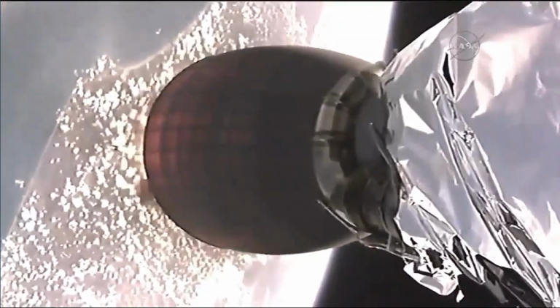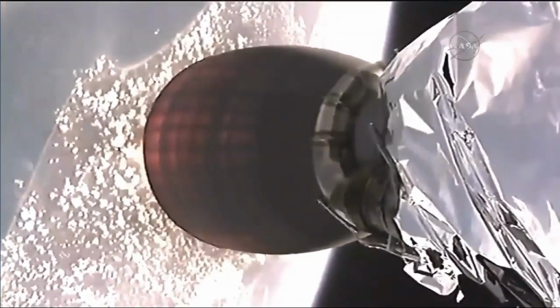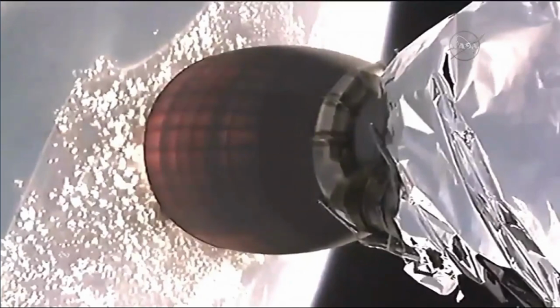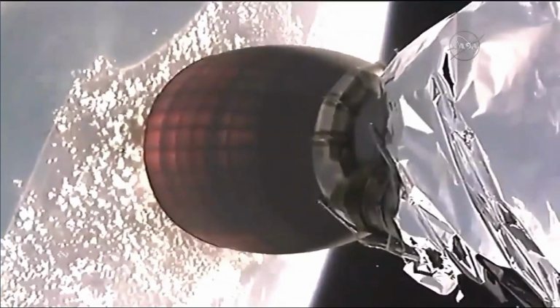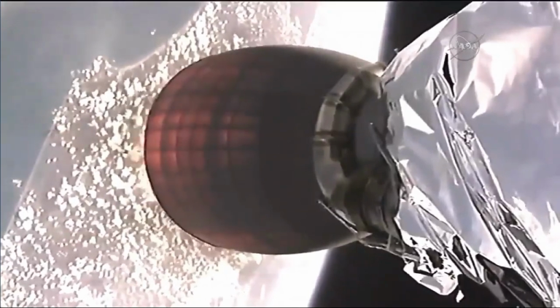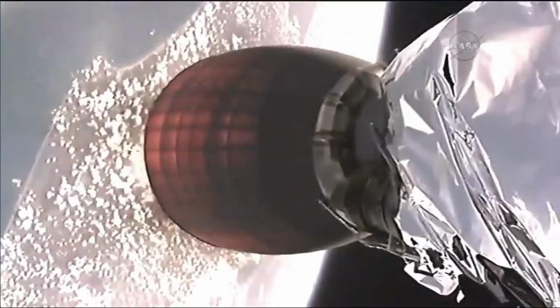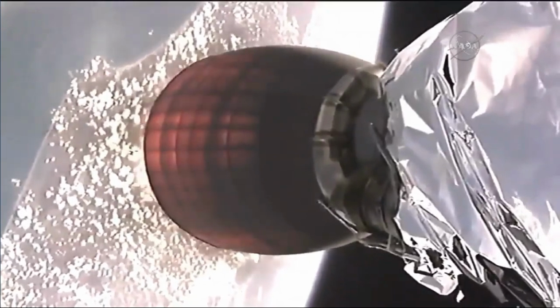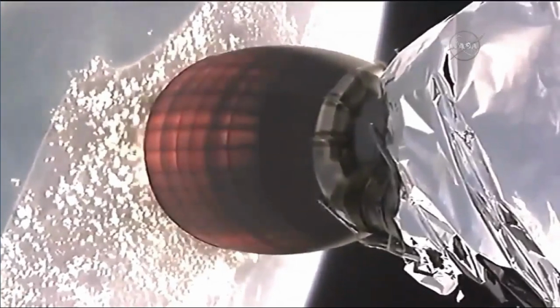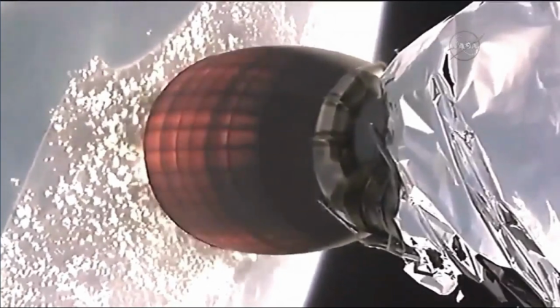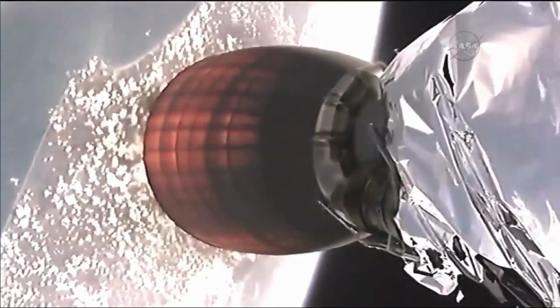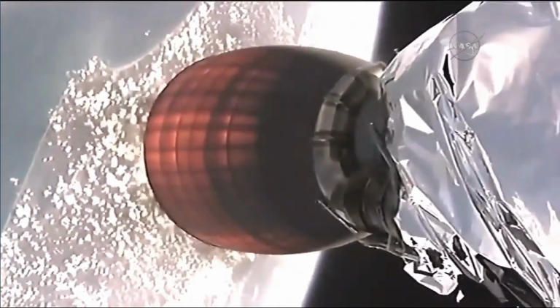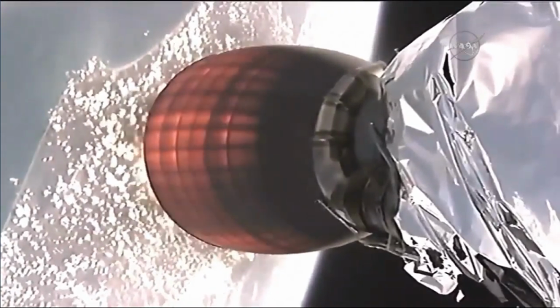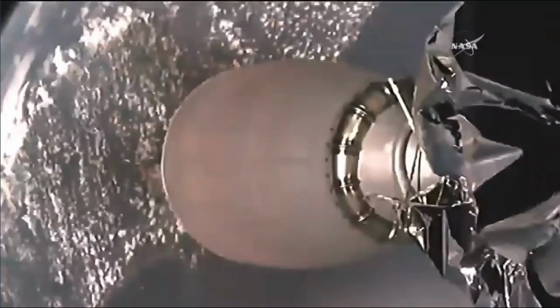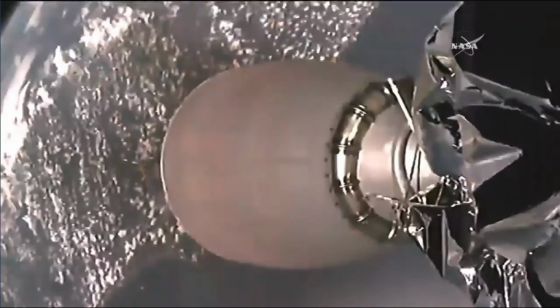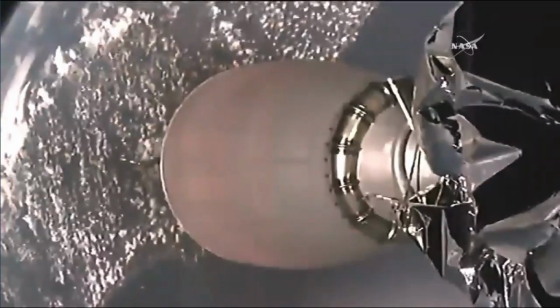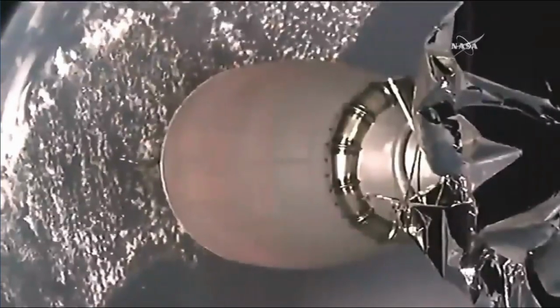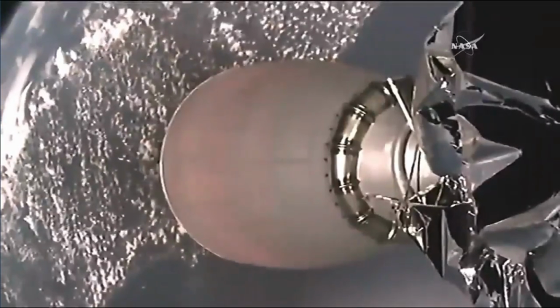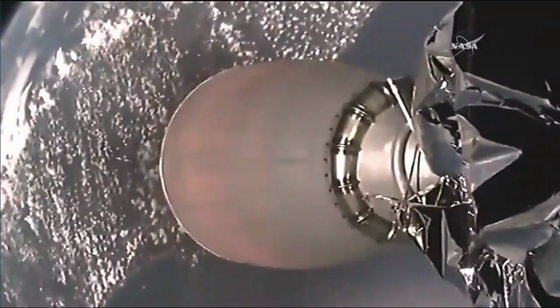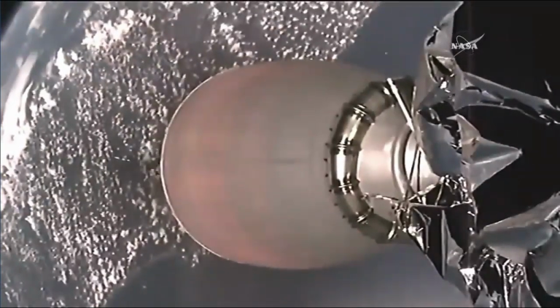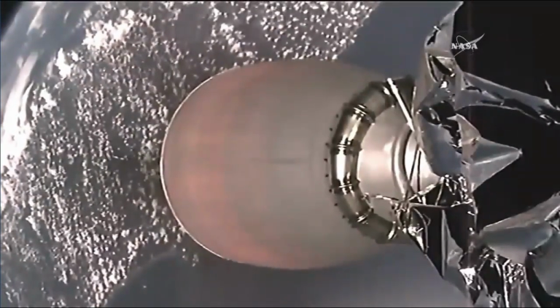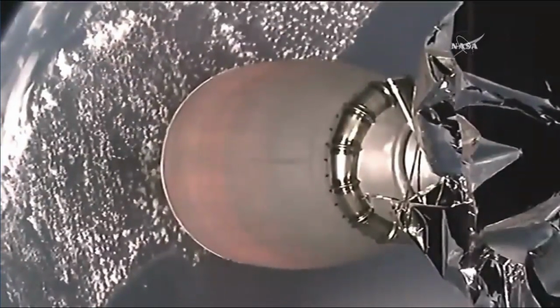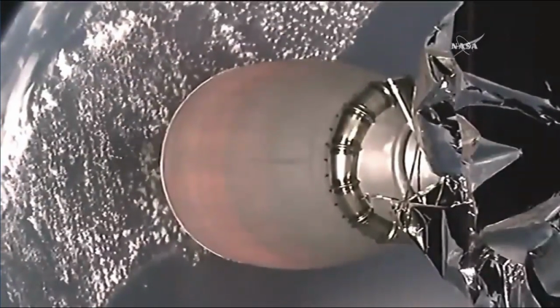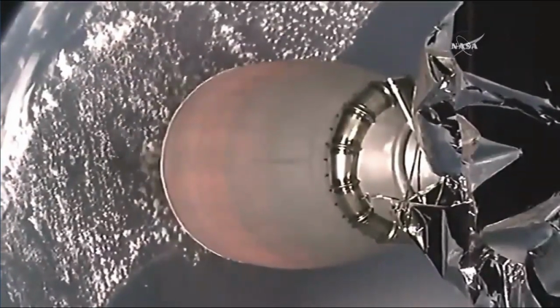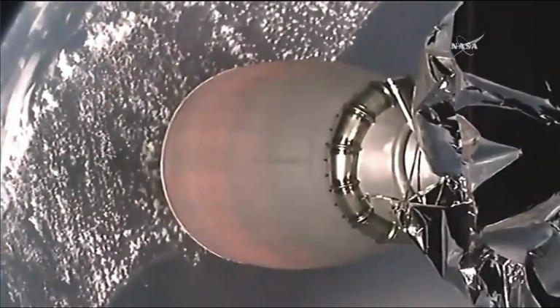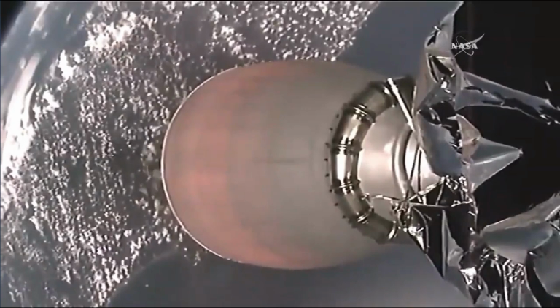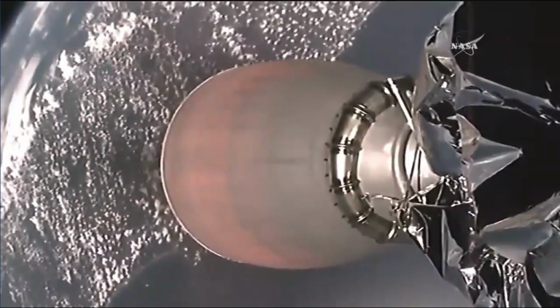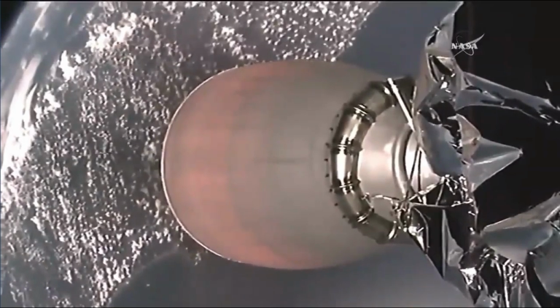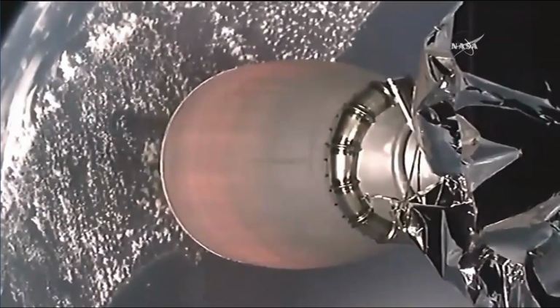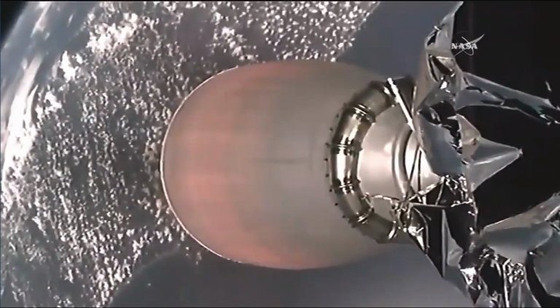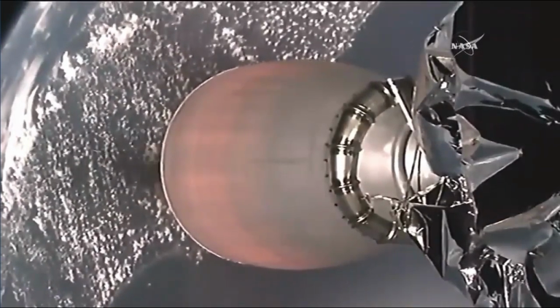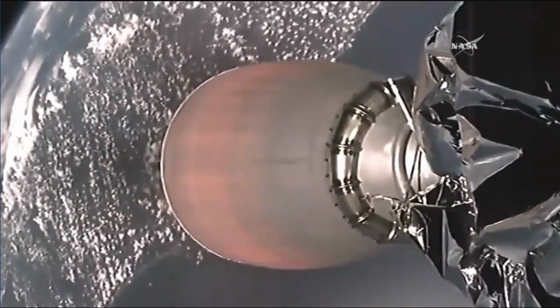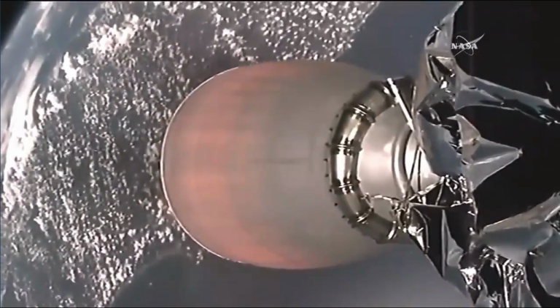This view from the second stage of the Falcon 9, showing the engine has ignited.